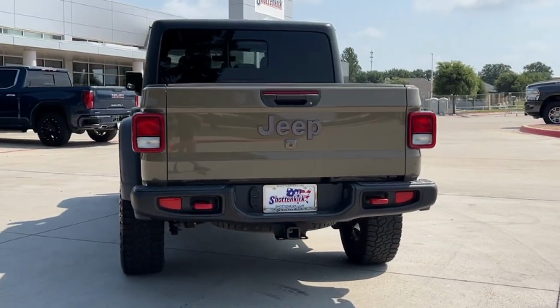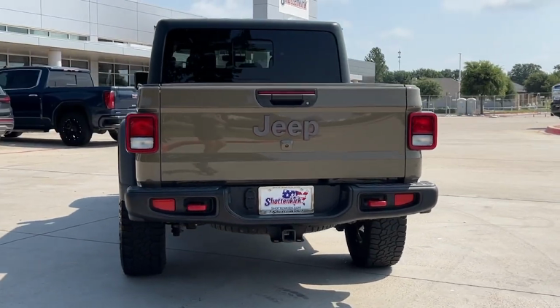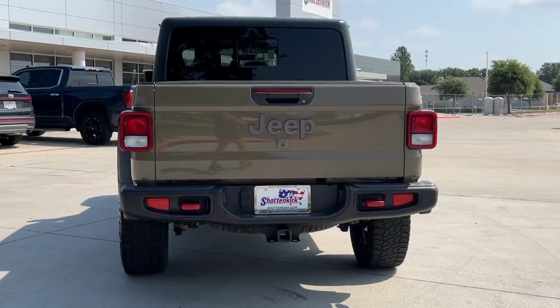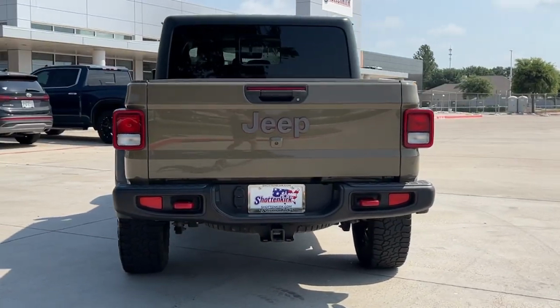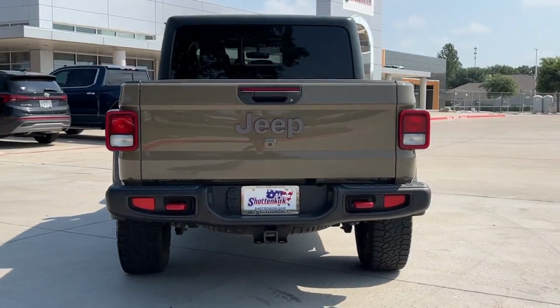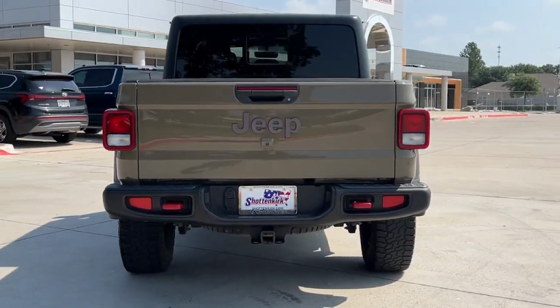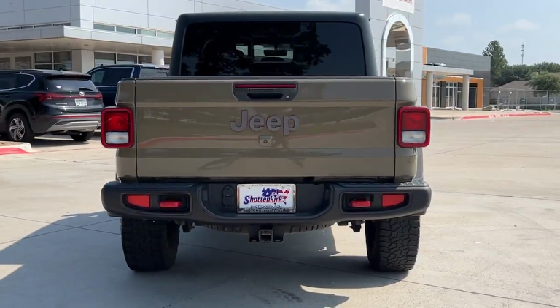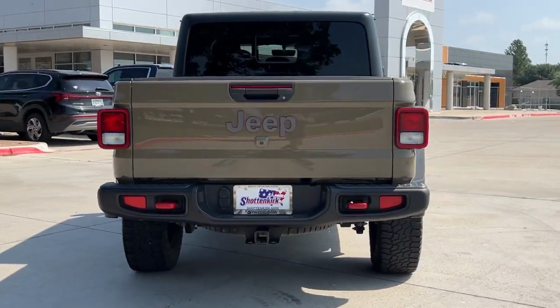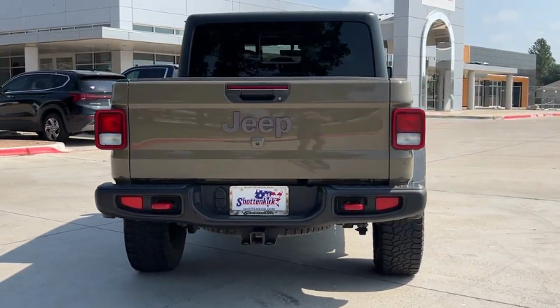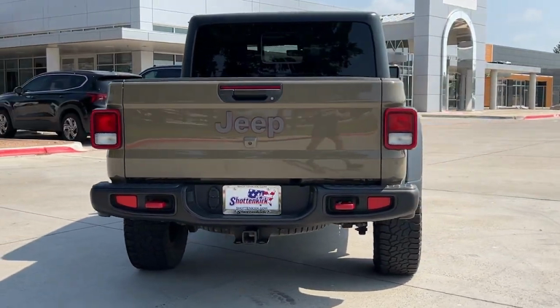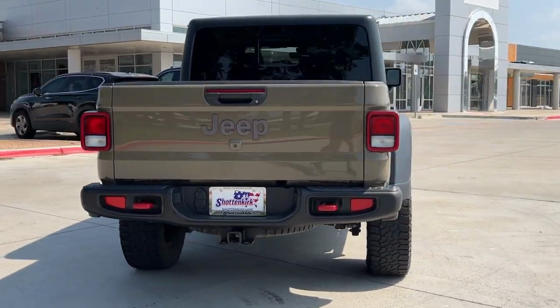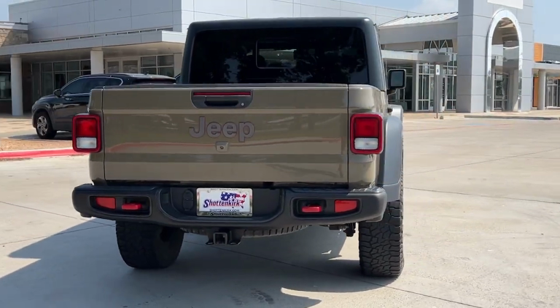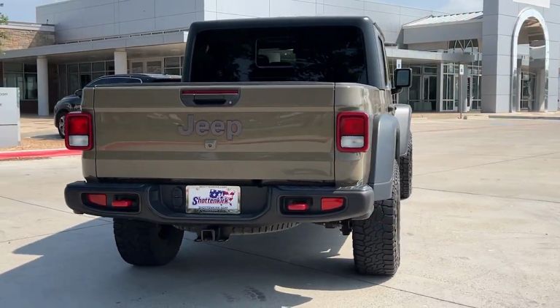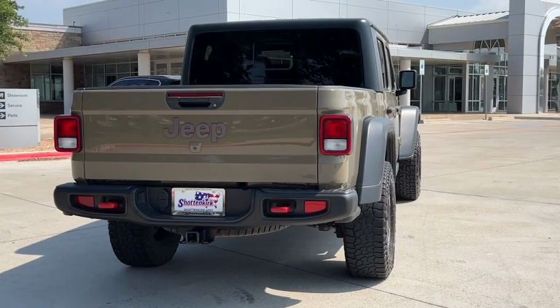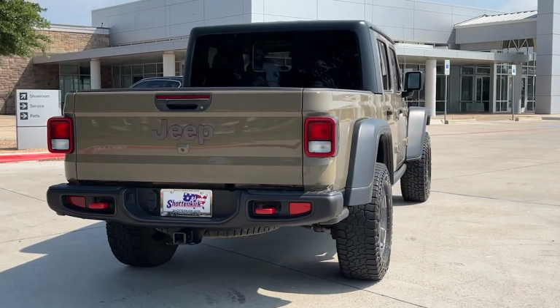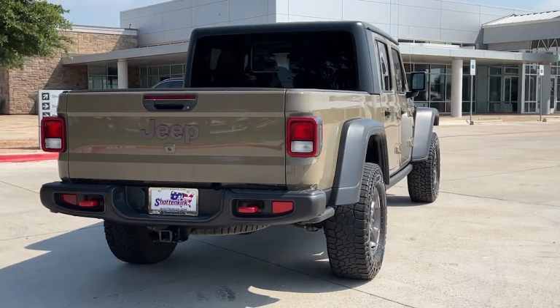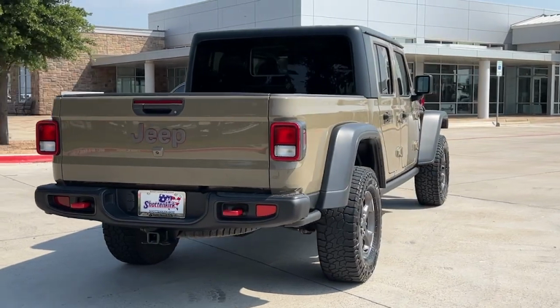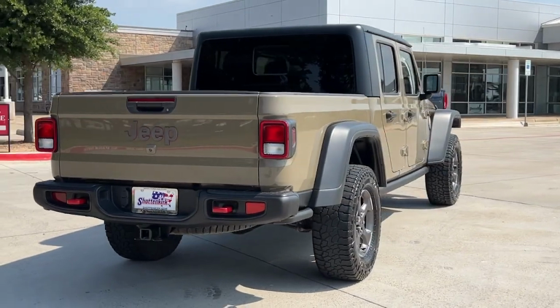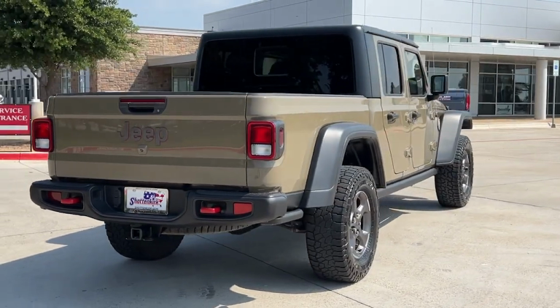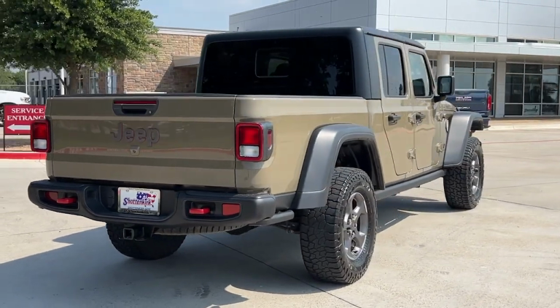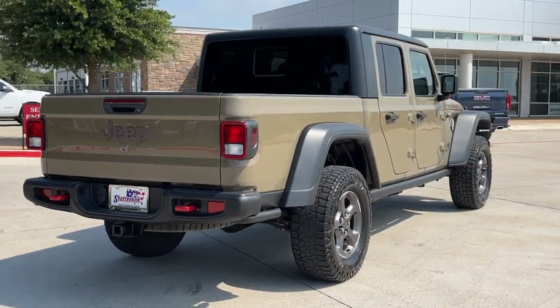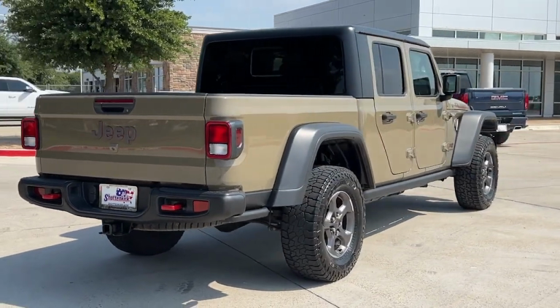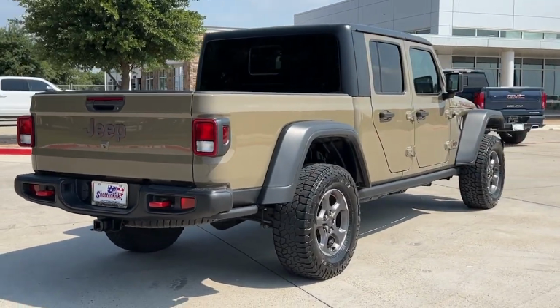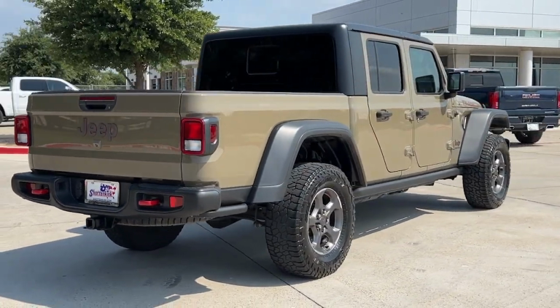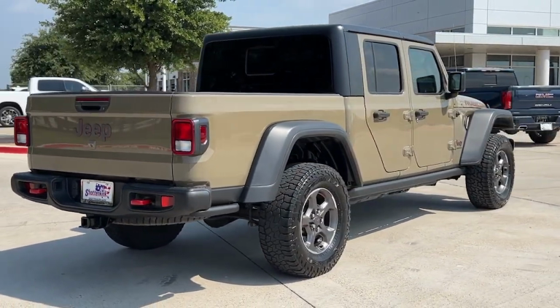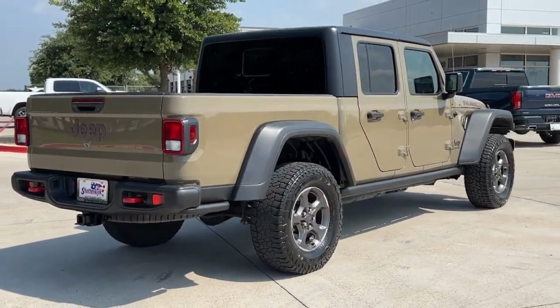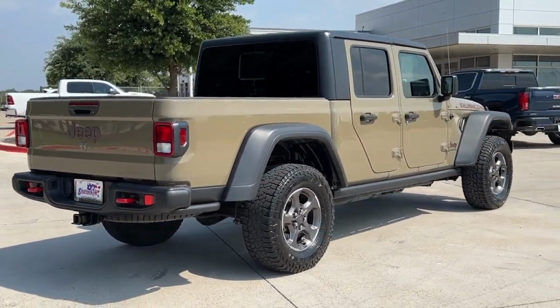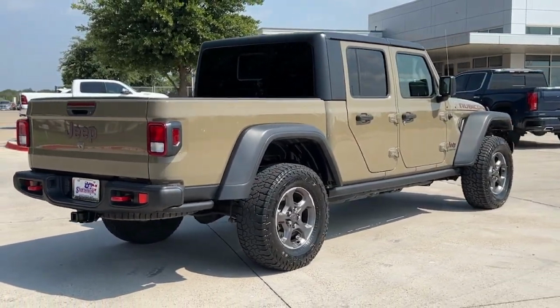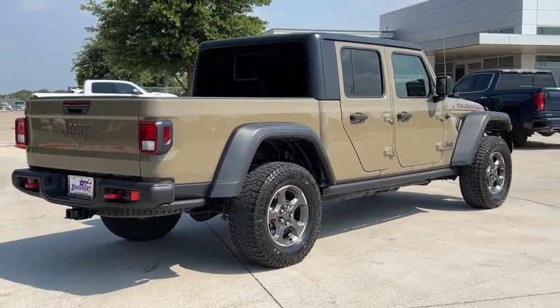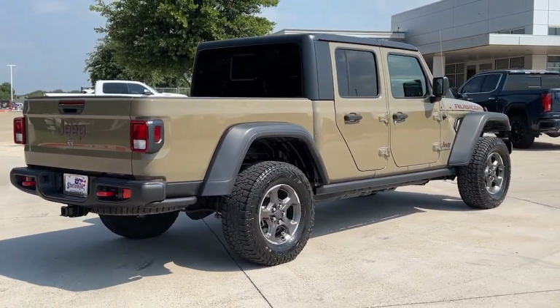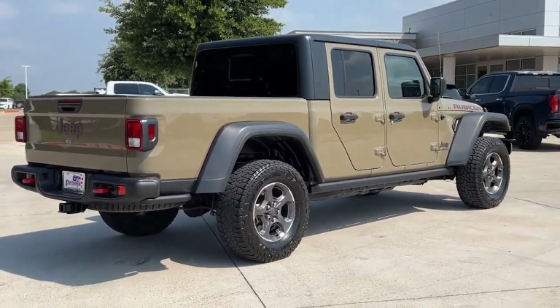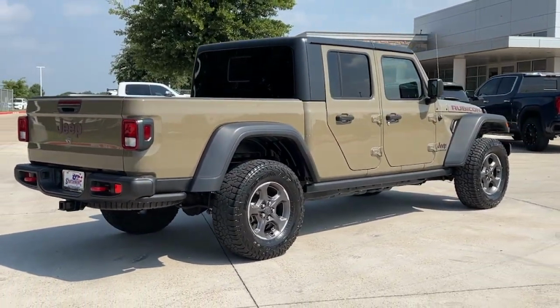Tech-savvy and incredibly versatile, this fearless adventure machine is ready to take you on the road less traveled in comfort and style.